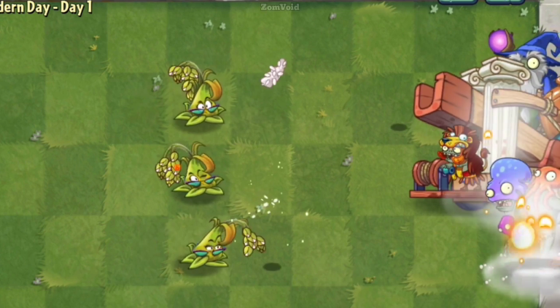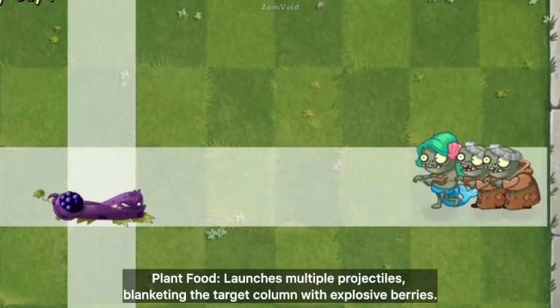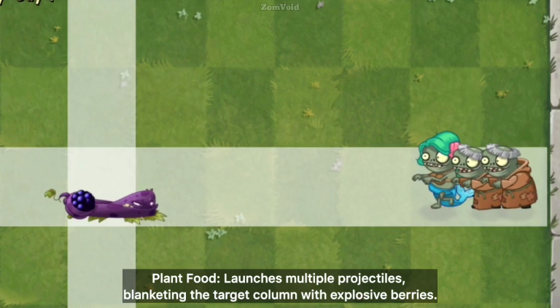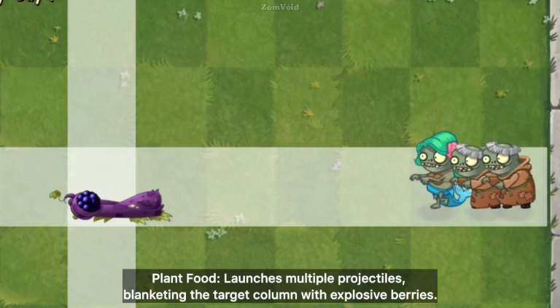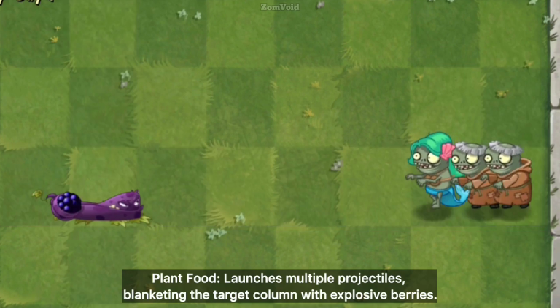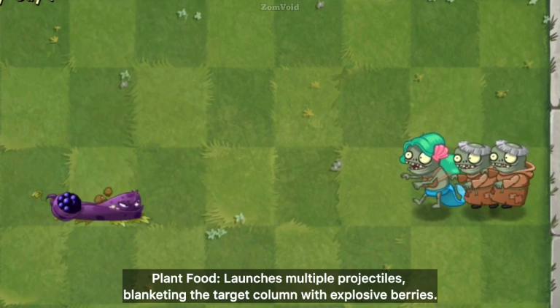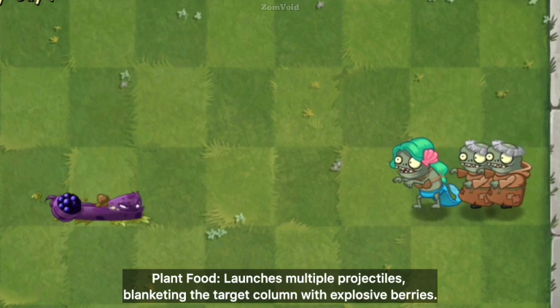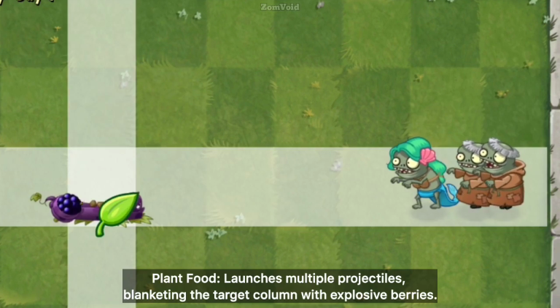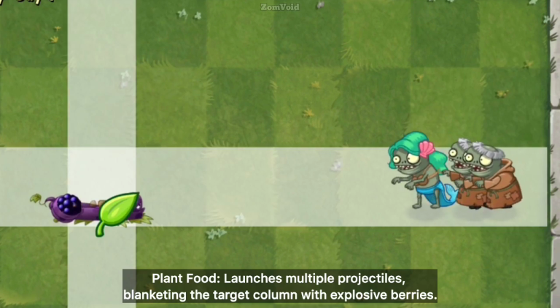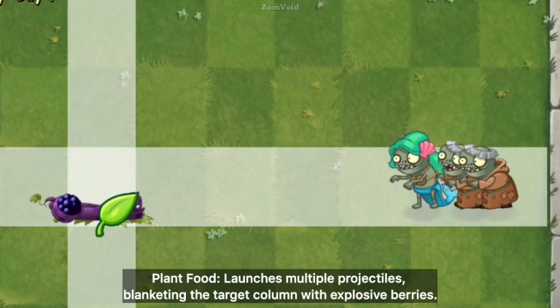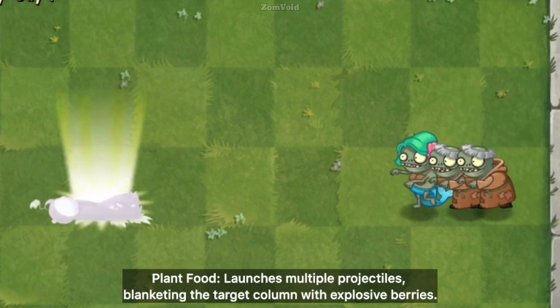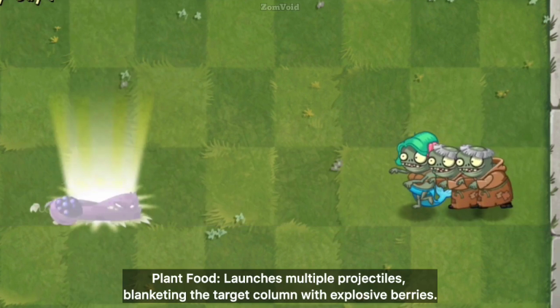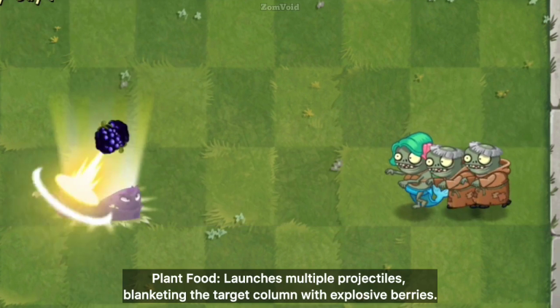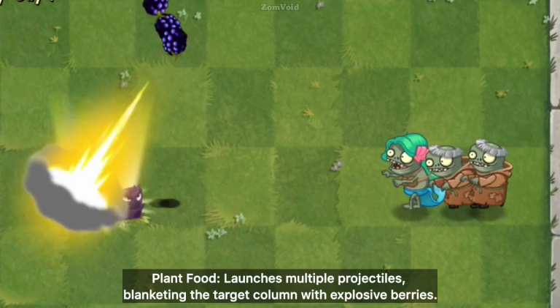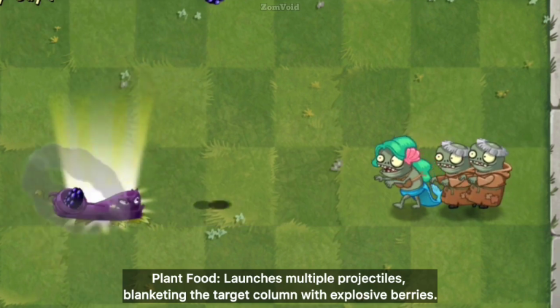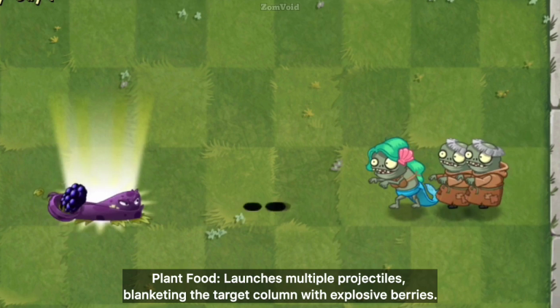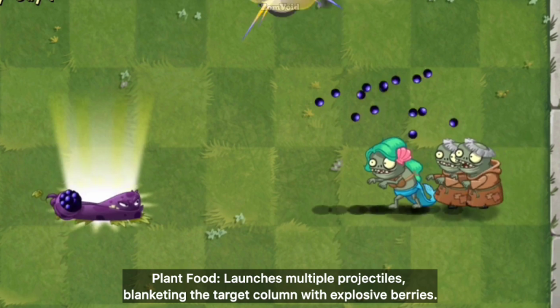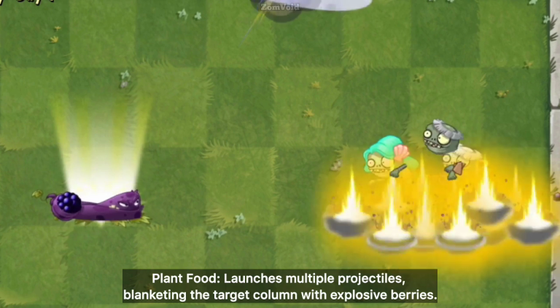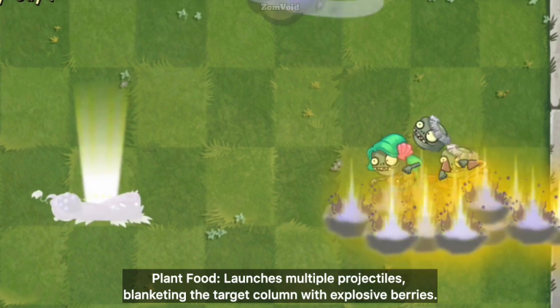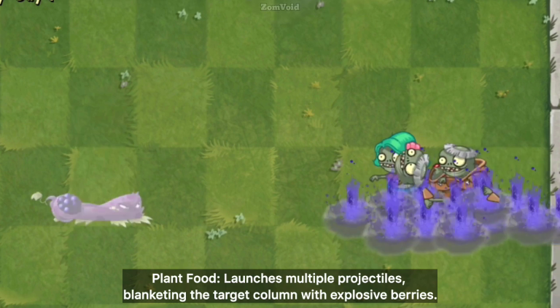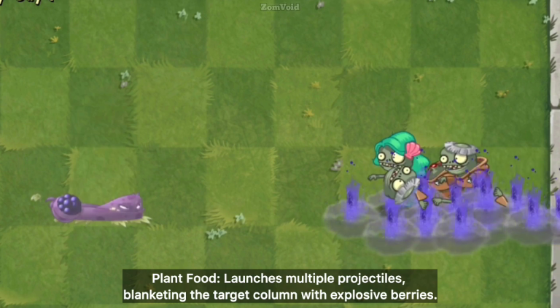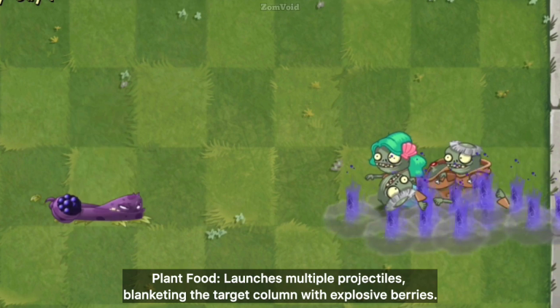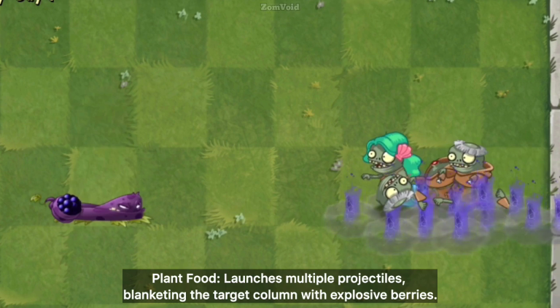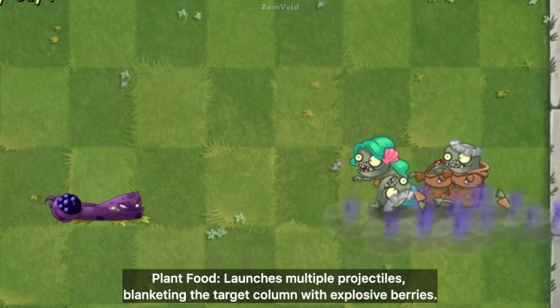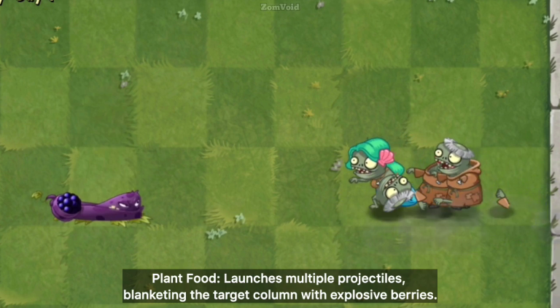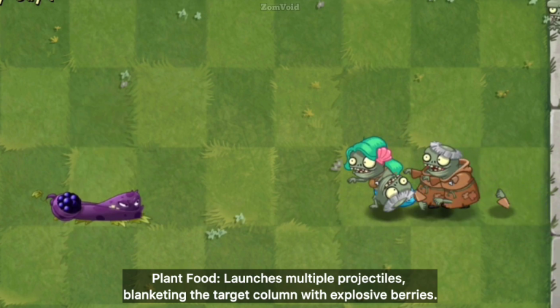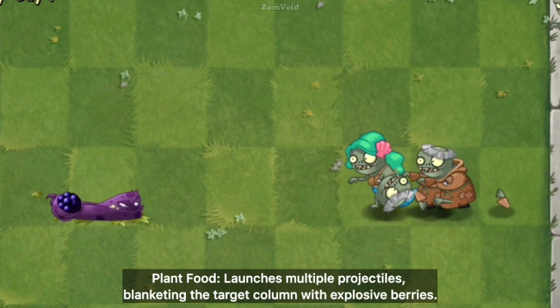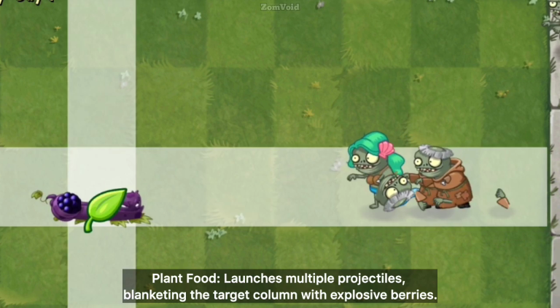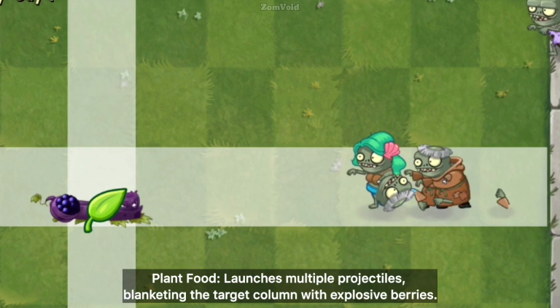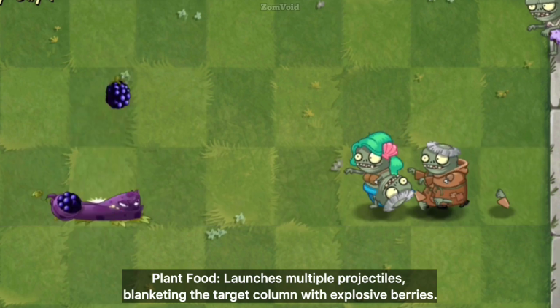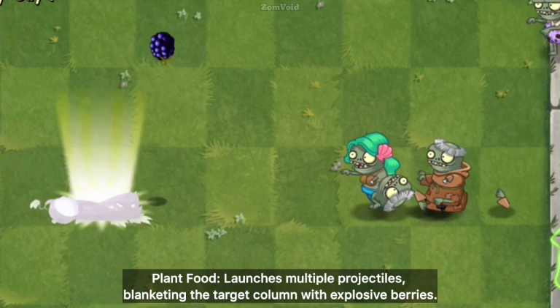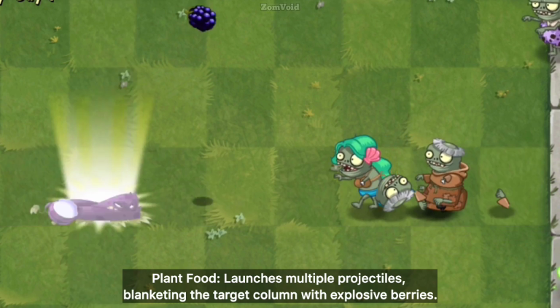Plant Food: Launches multiple projectiles, blanketing the target column with explosive berries.